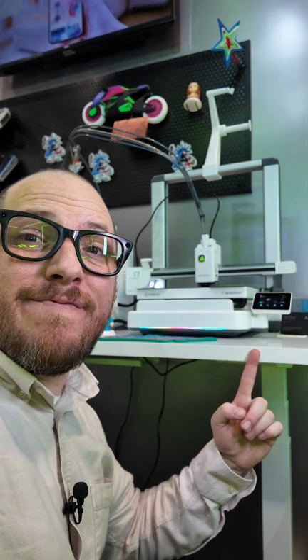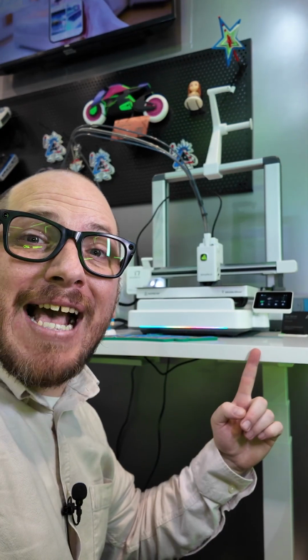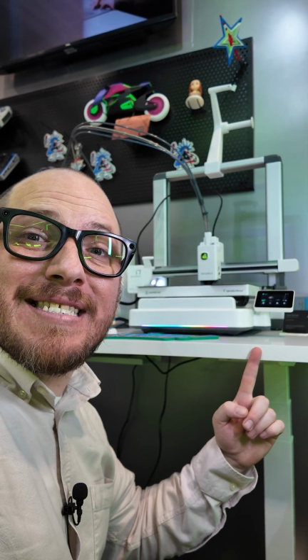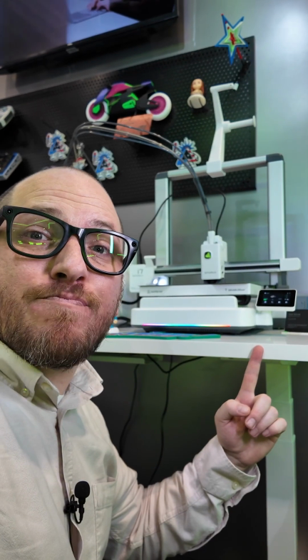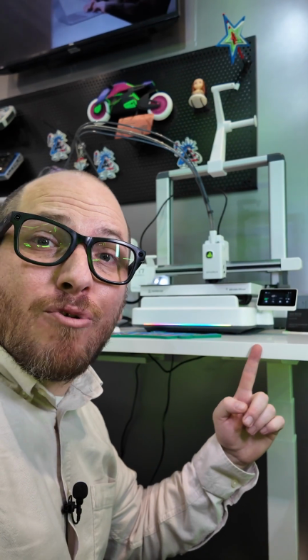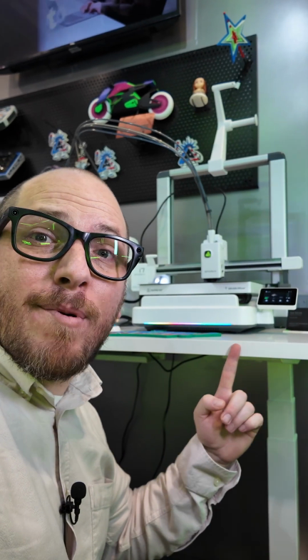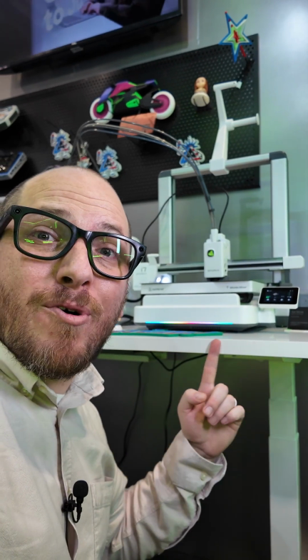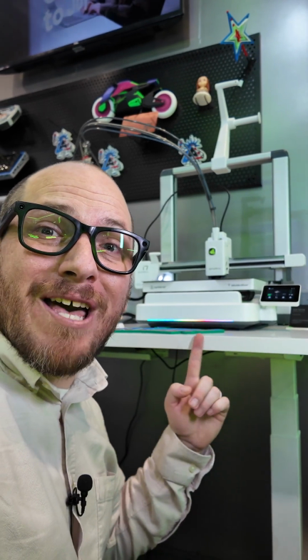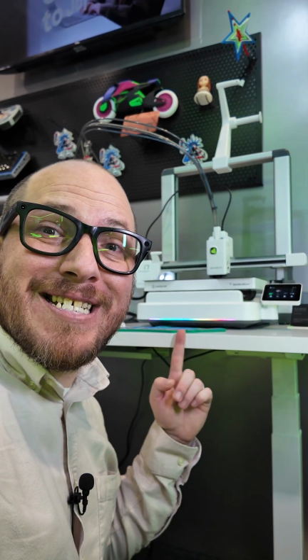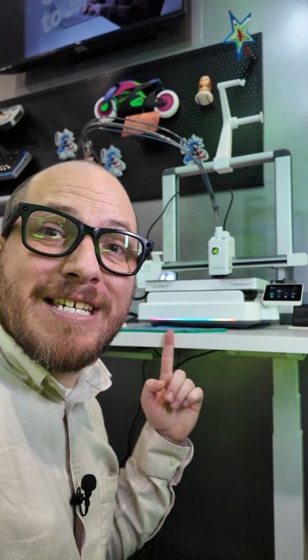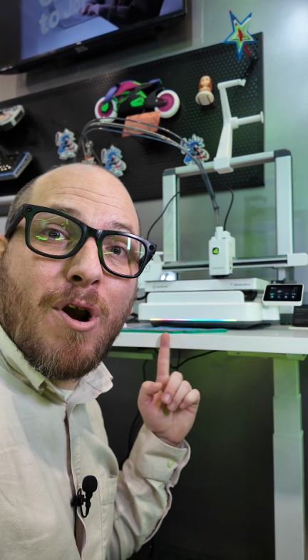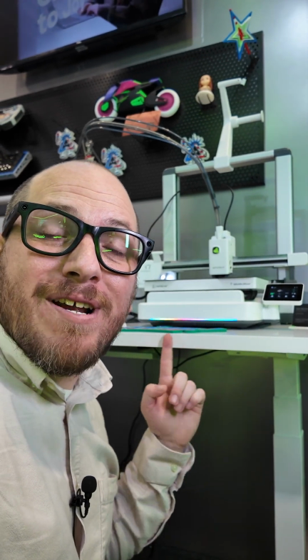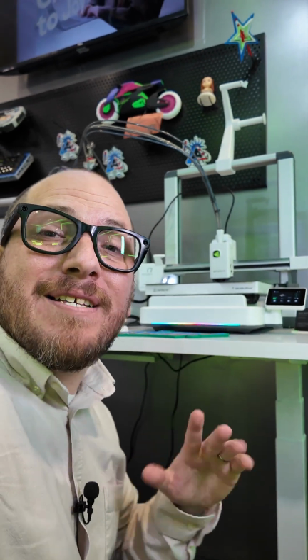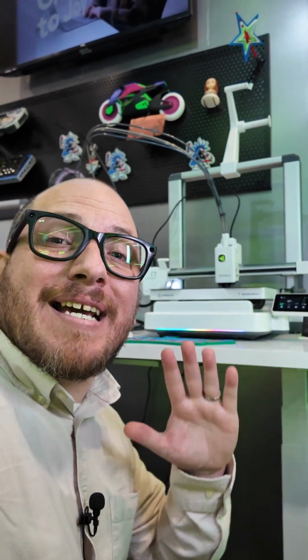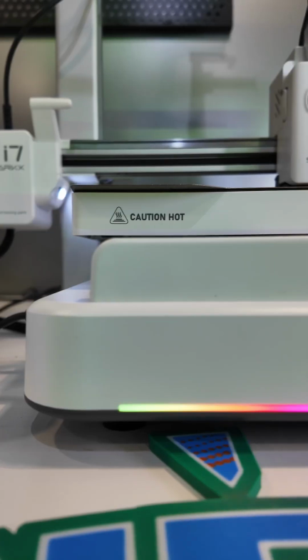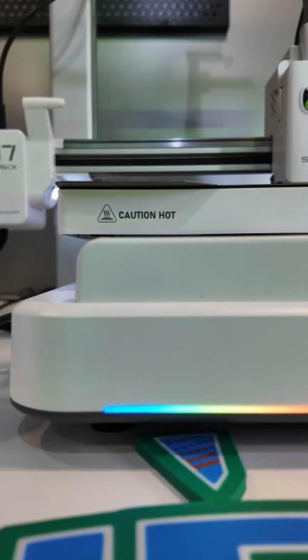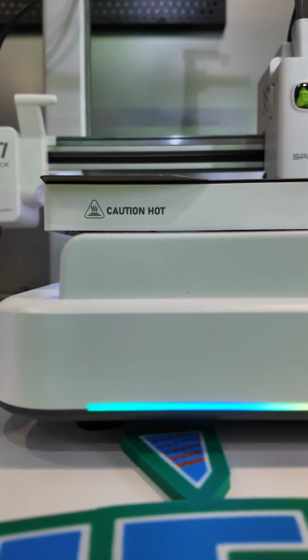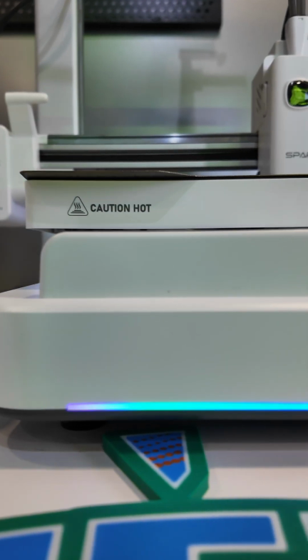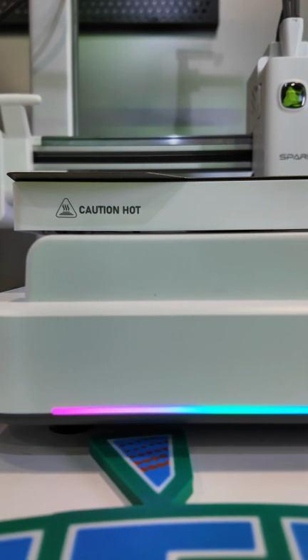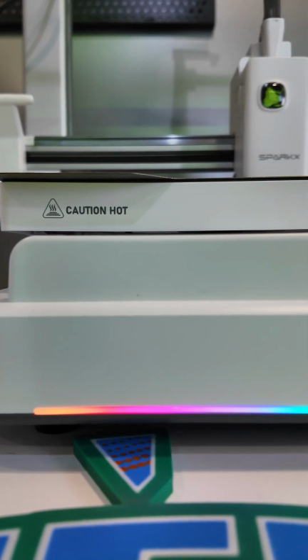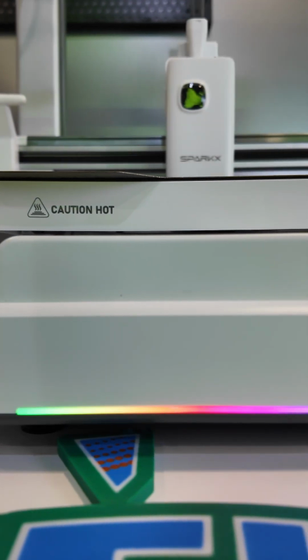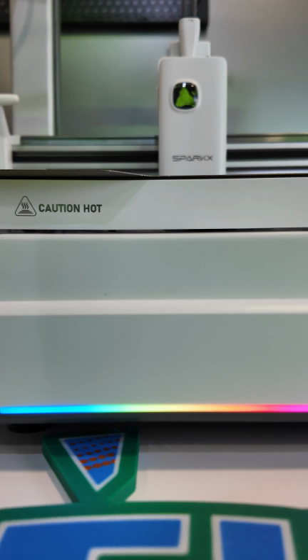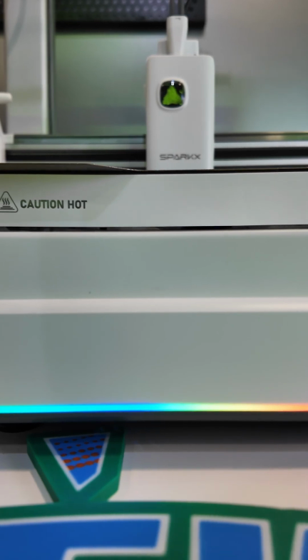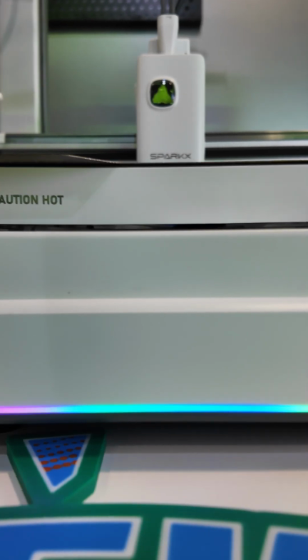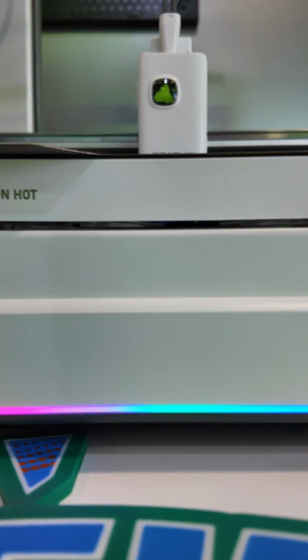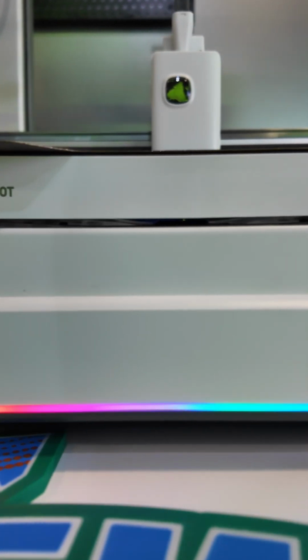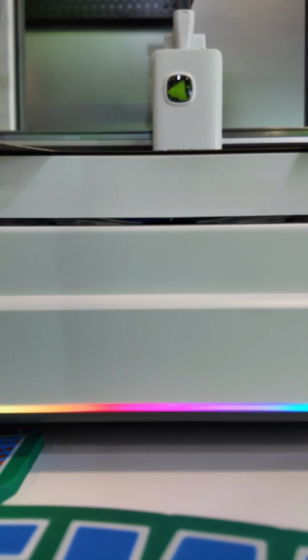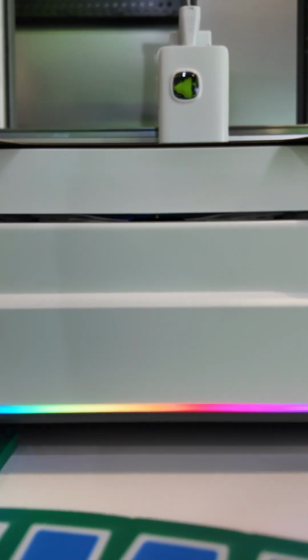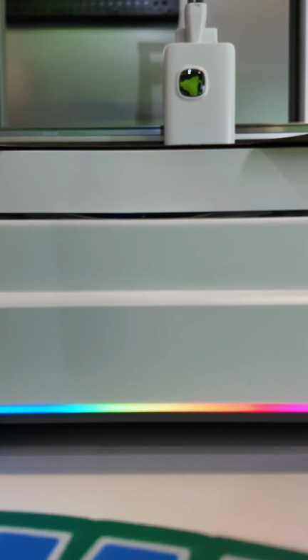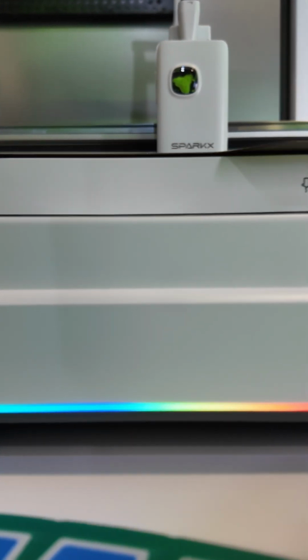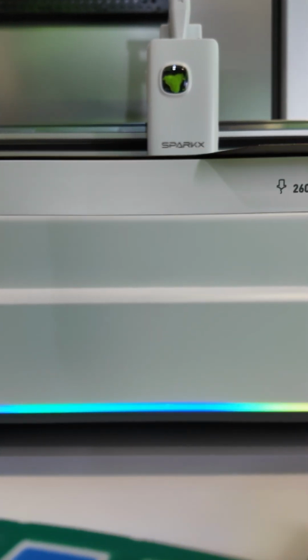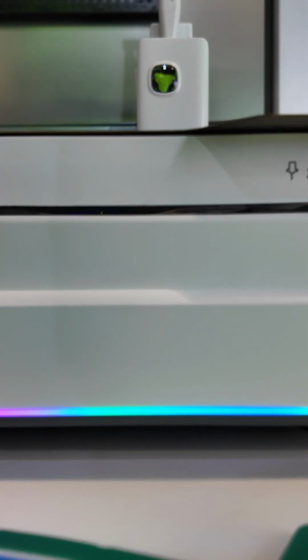It even has a programmable LED bar that can be used for status, progress, or just some RGB goodness.